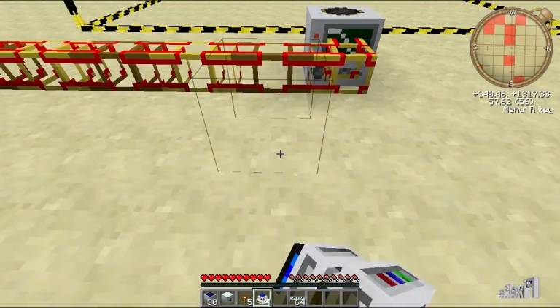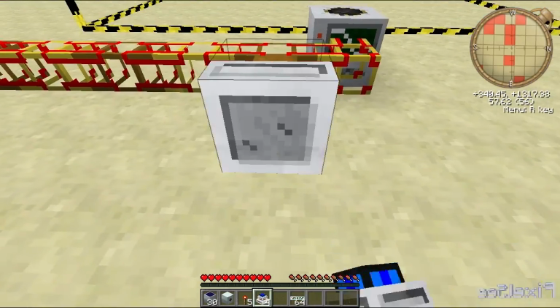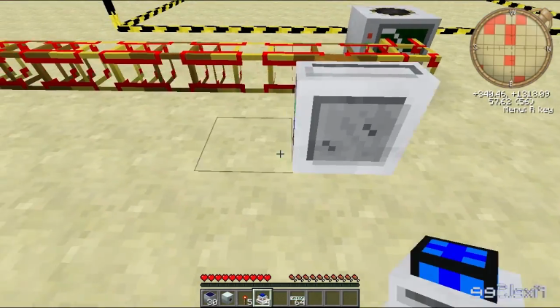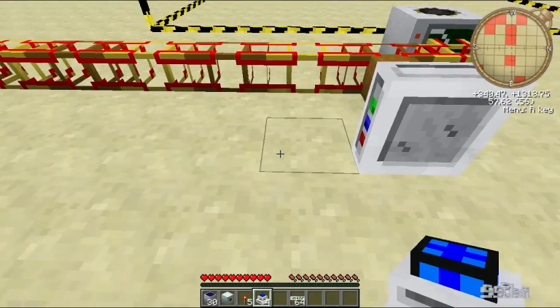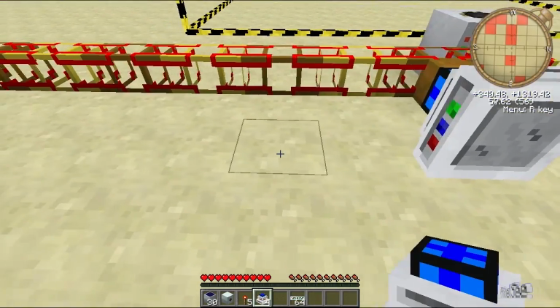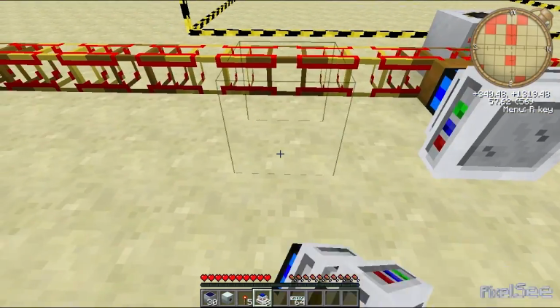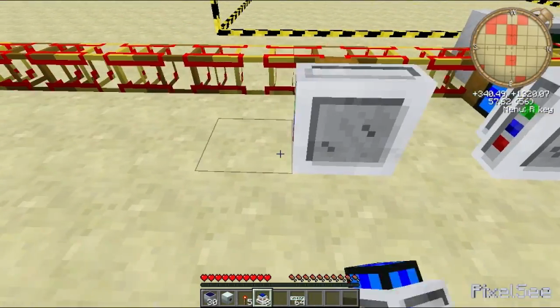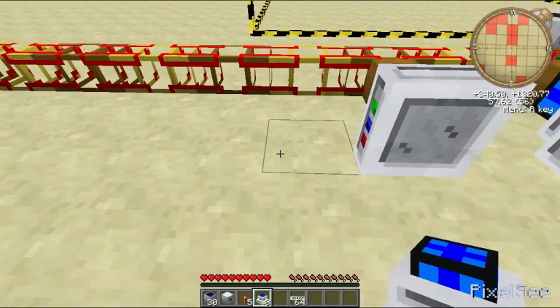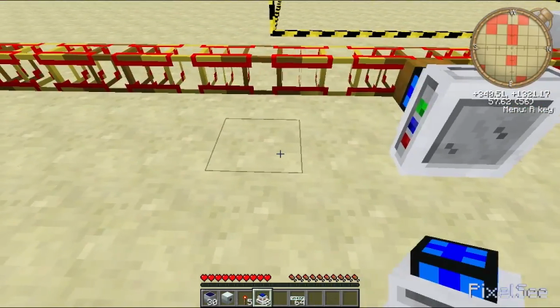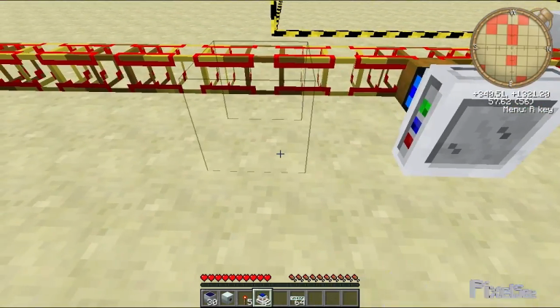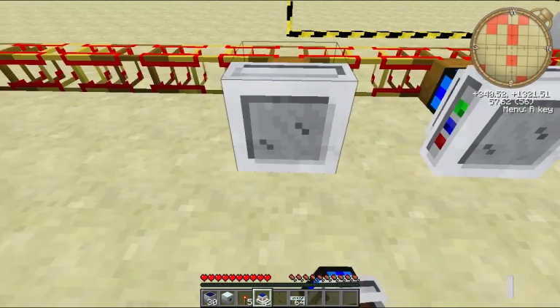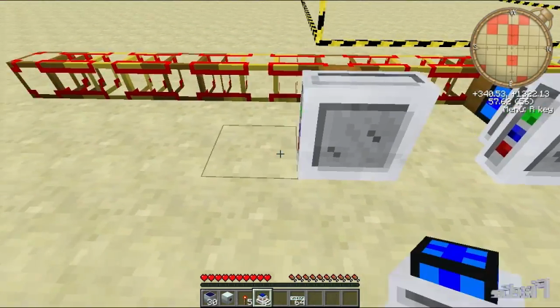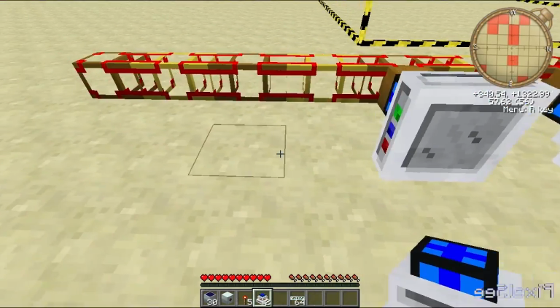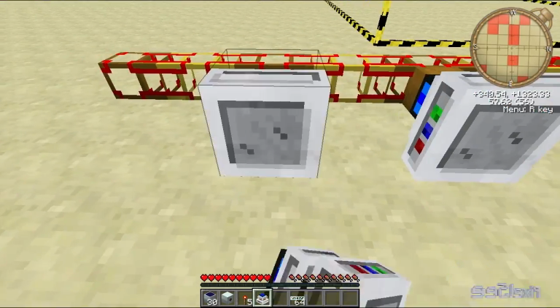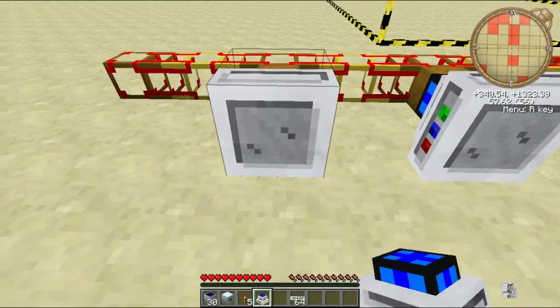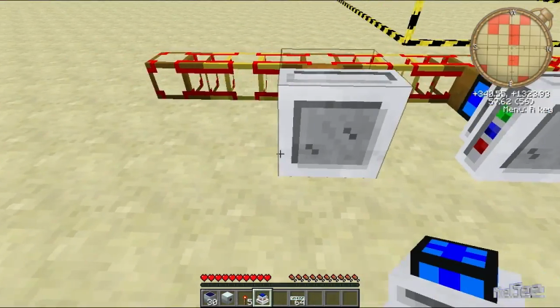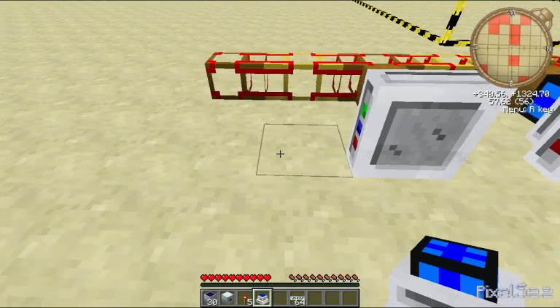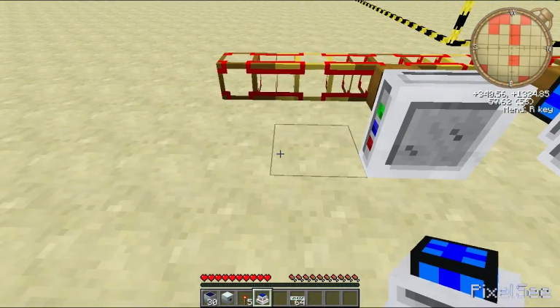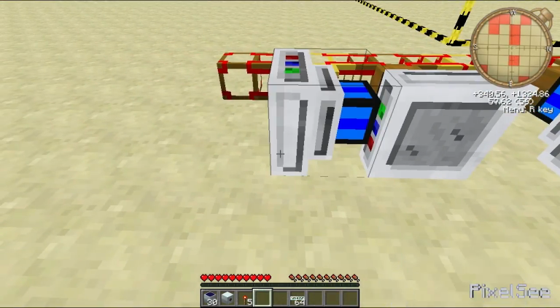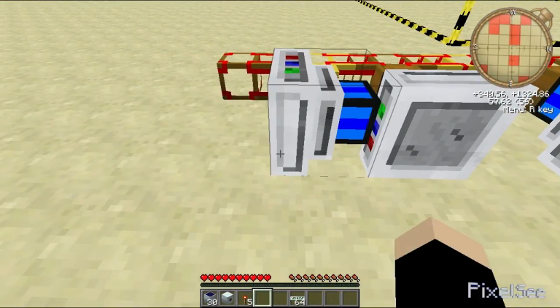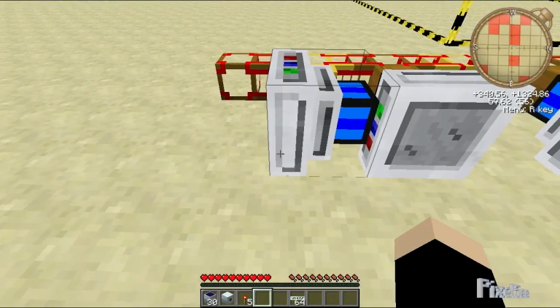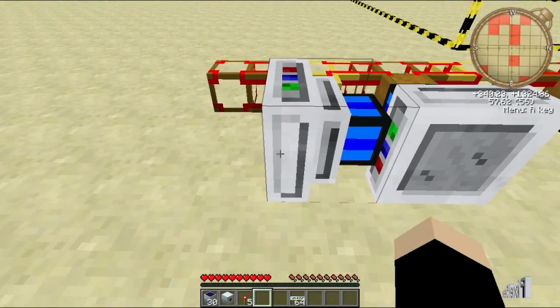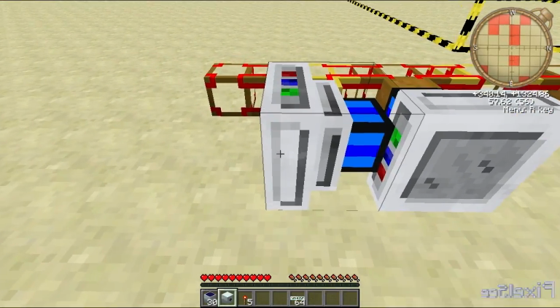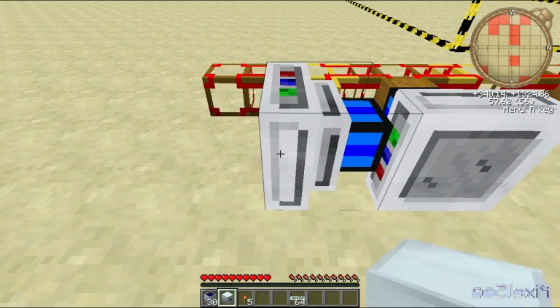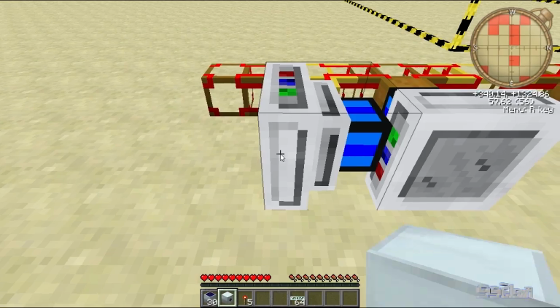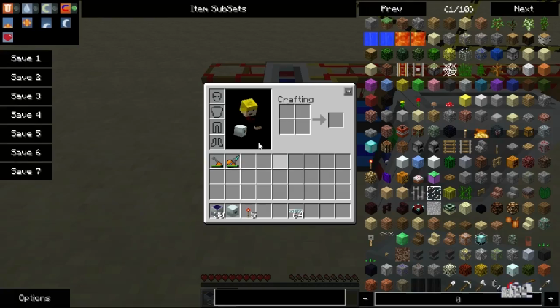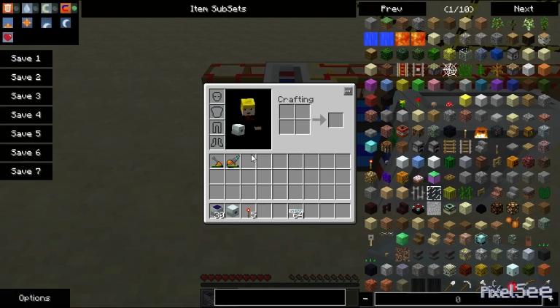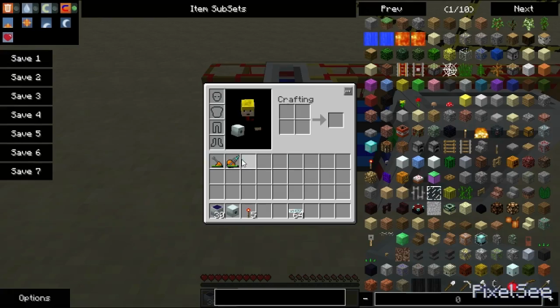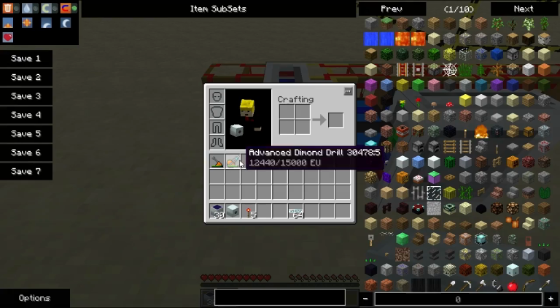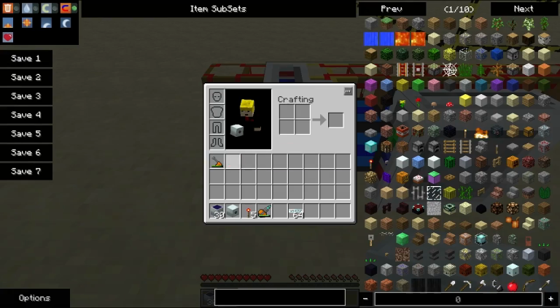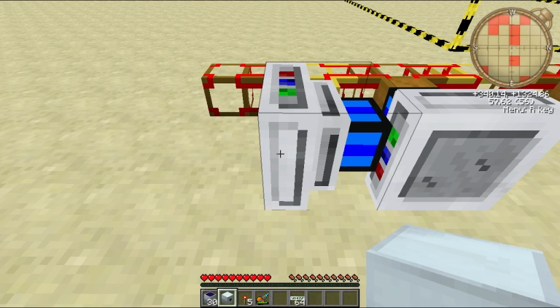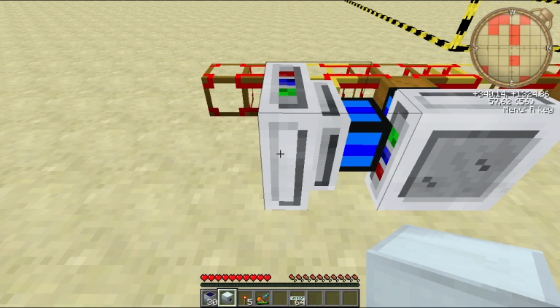Place your five electrical engines like so. Whoops, need to get my diamond drill.